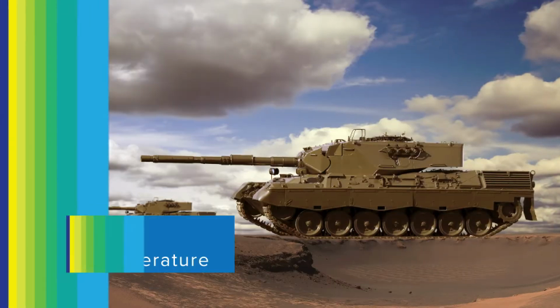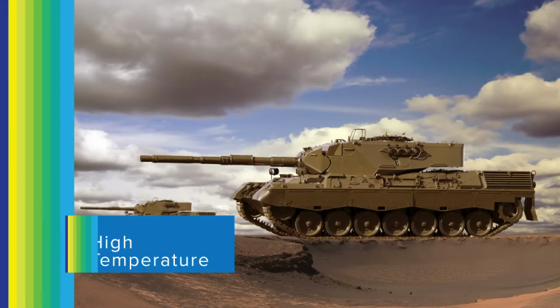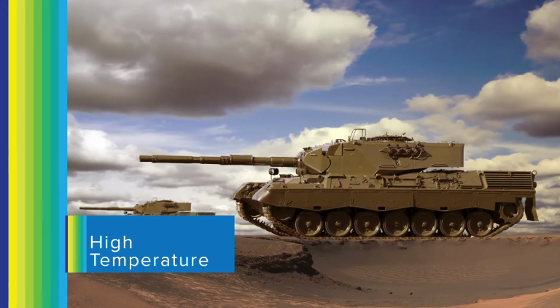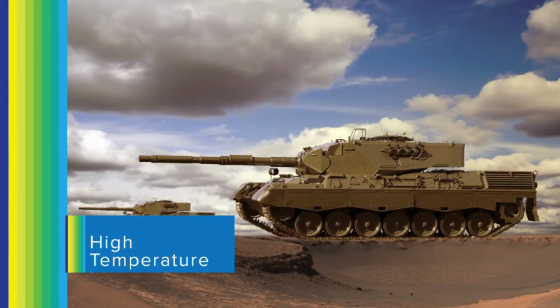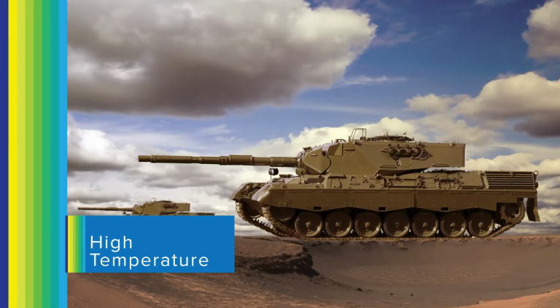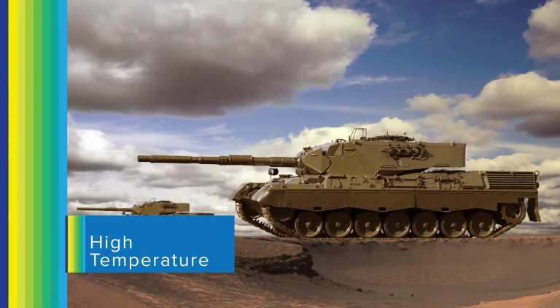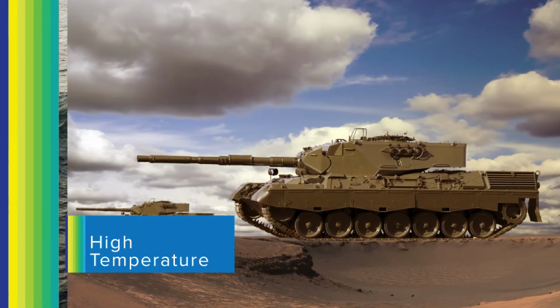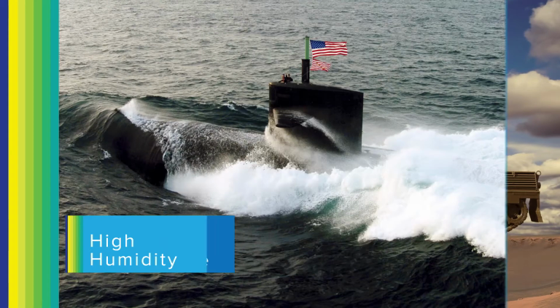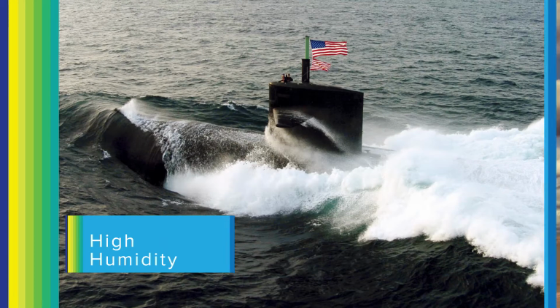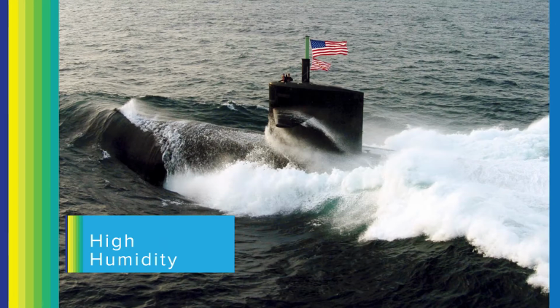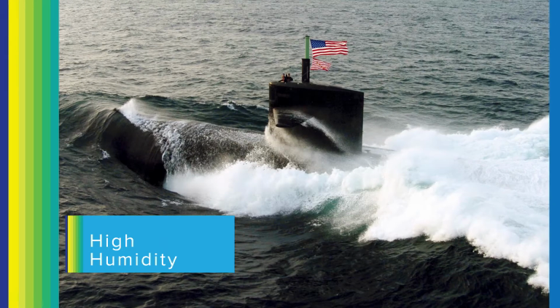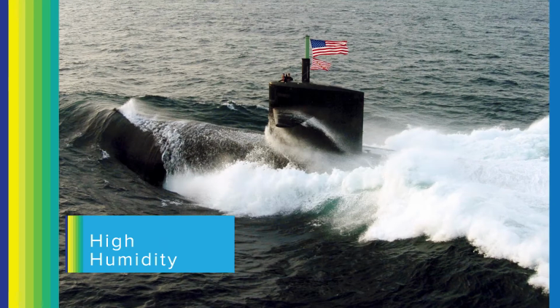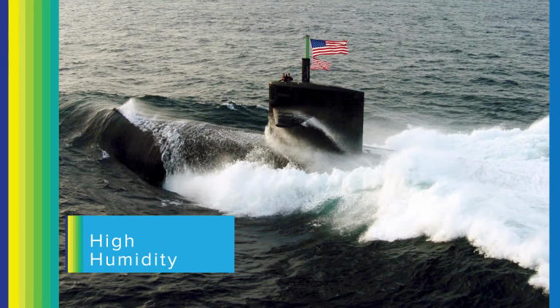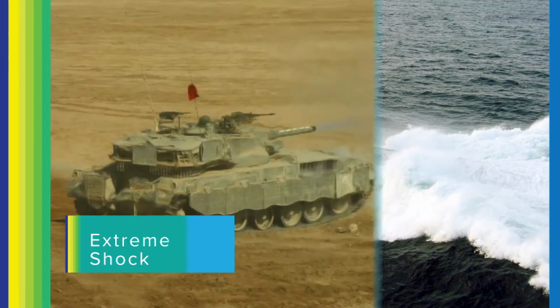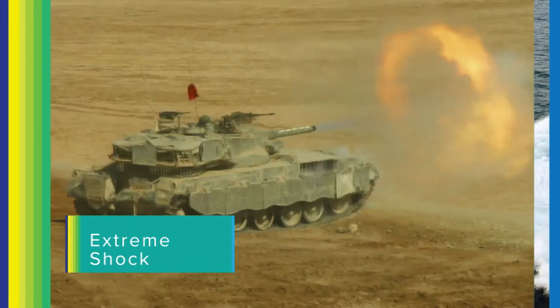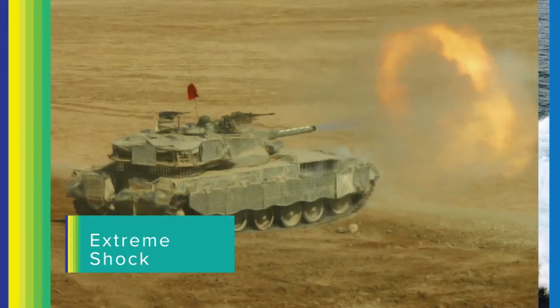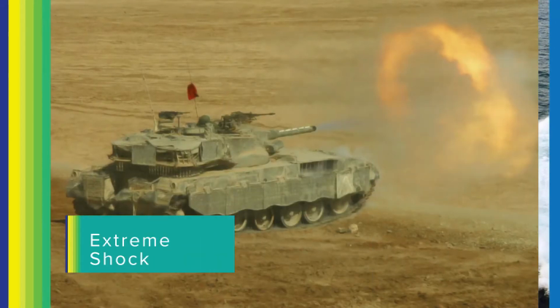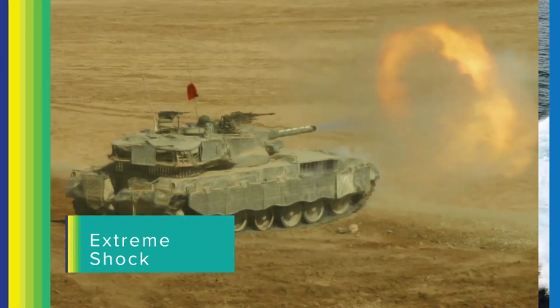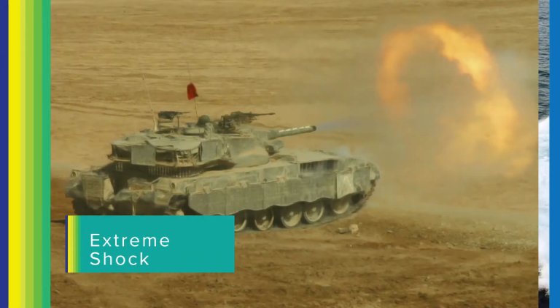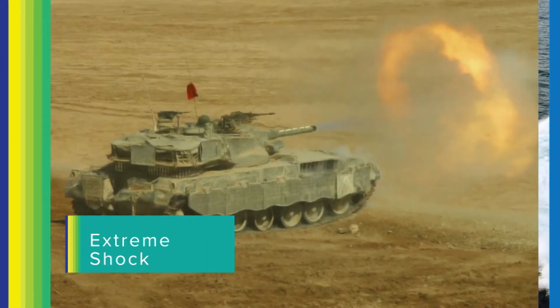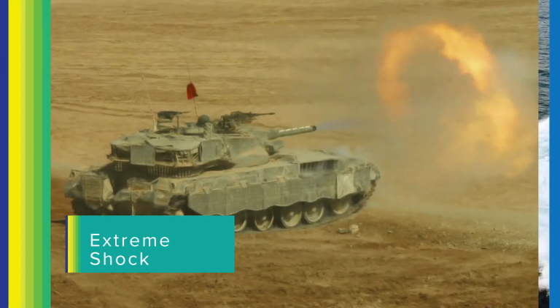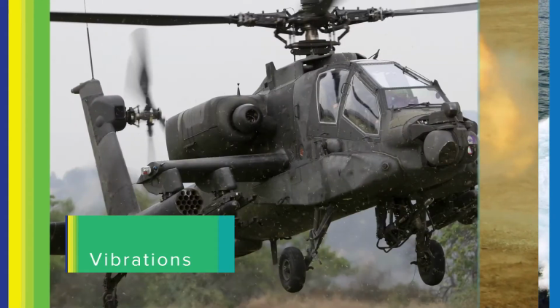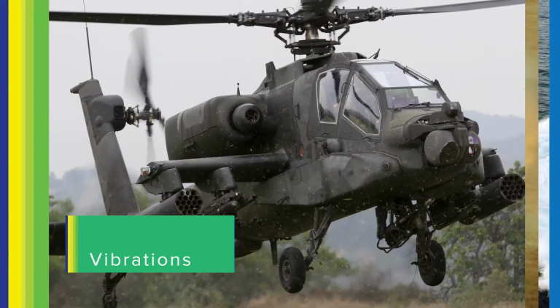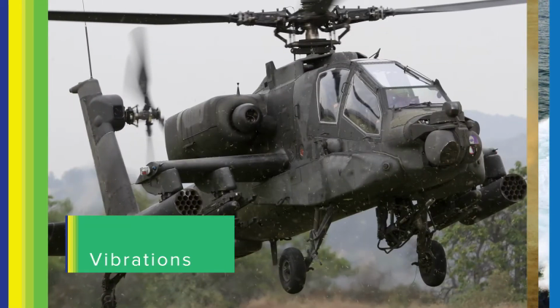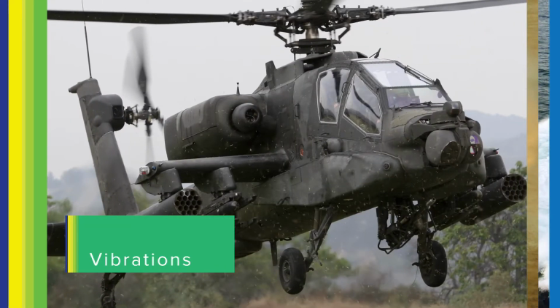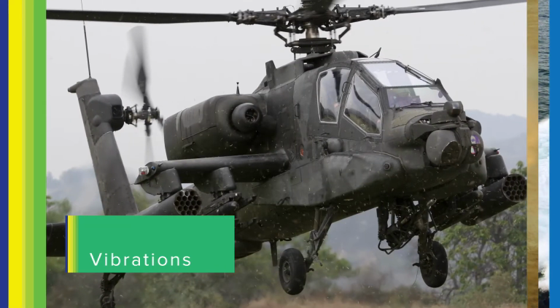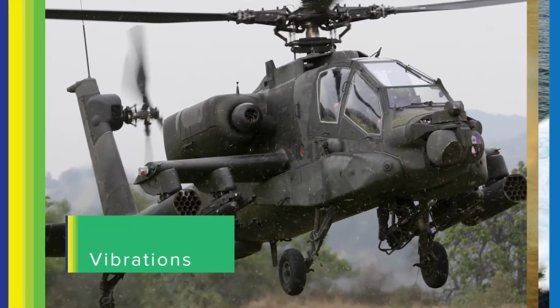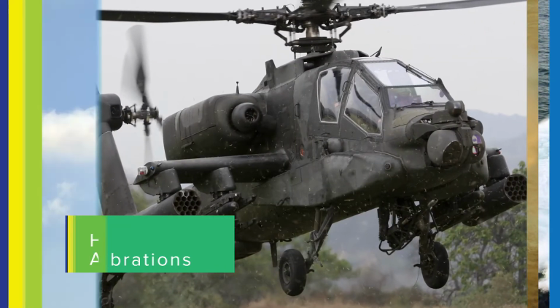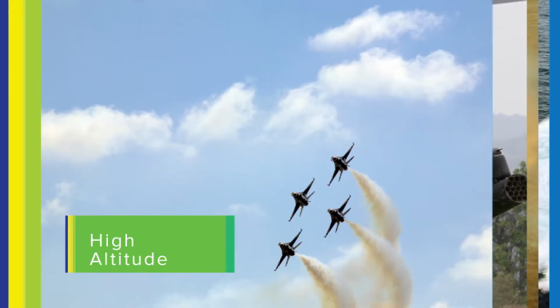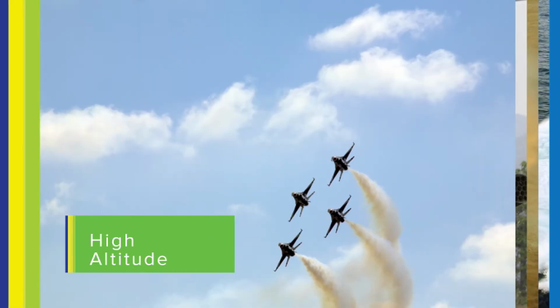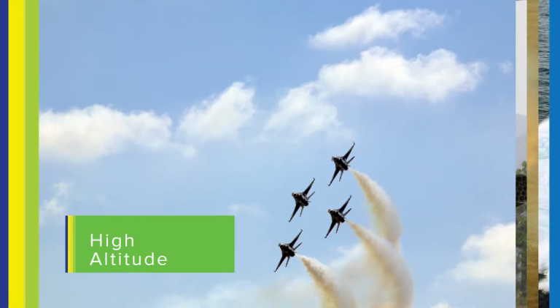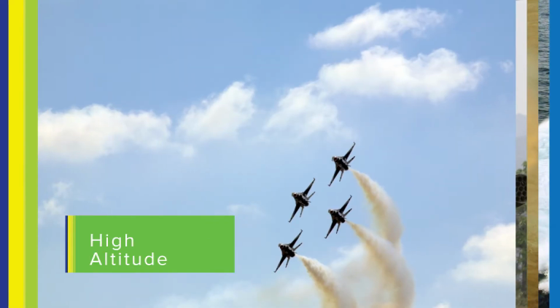High temperature, high humidity, extreme shock, vibrations, high altitude.